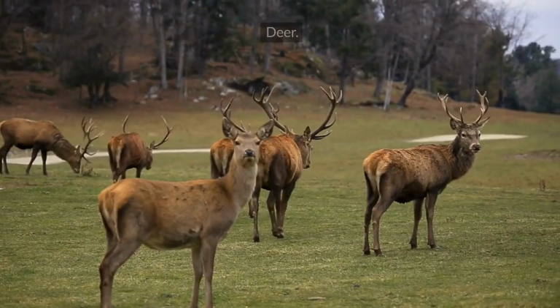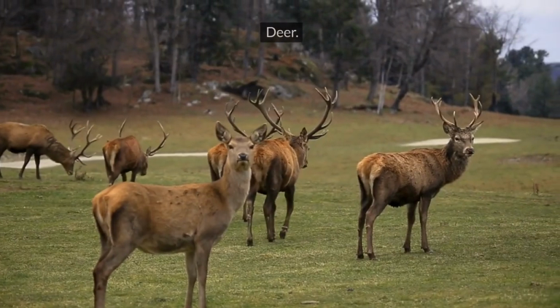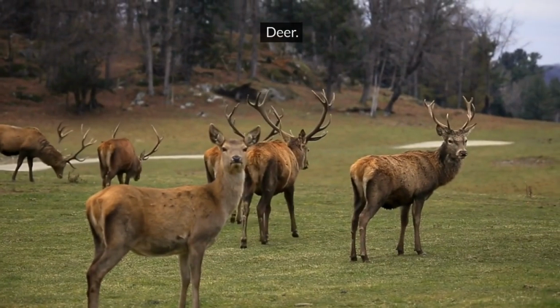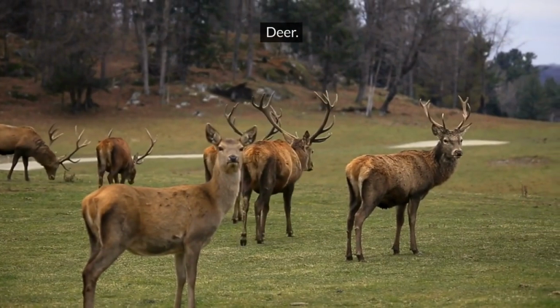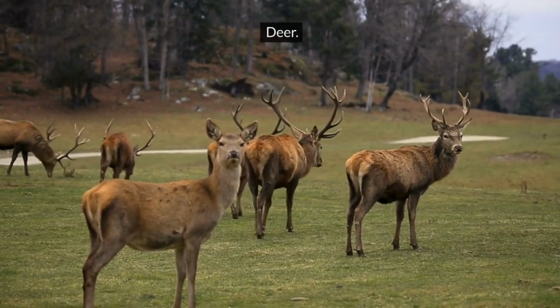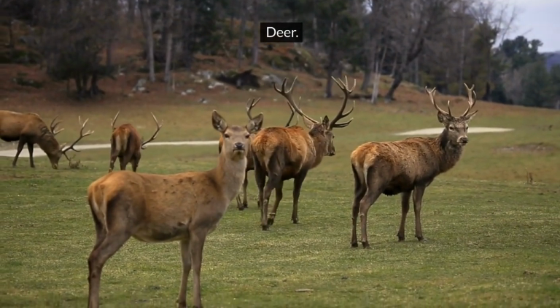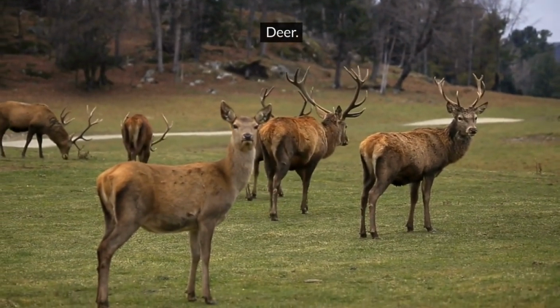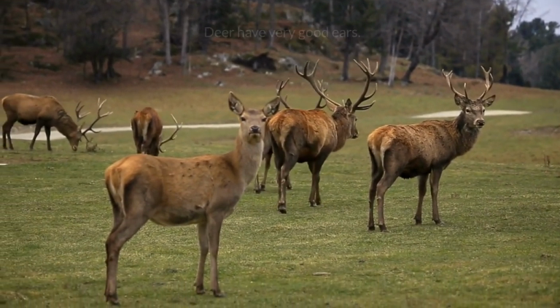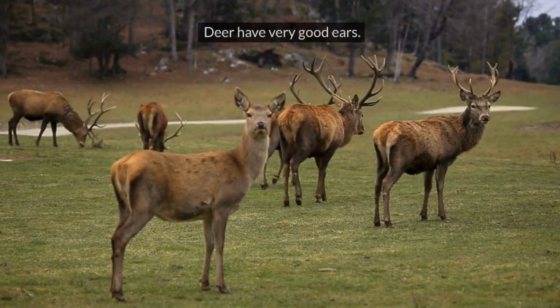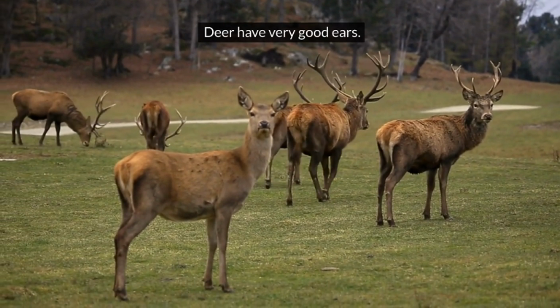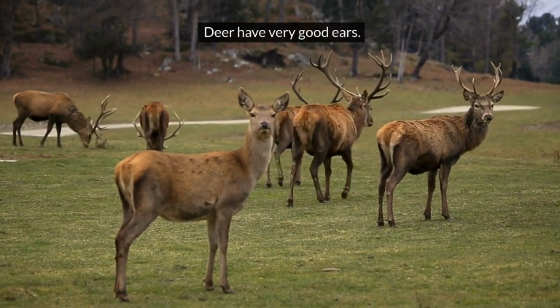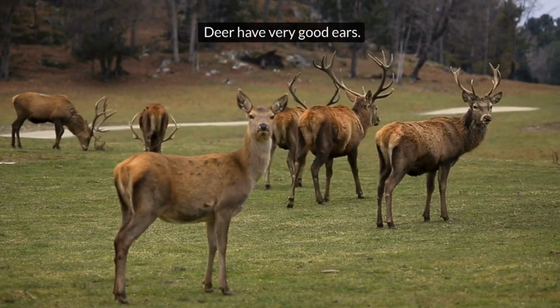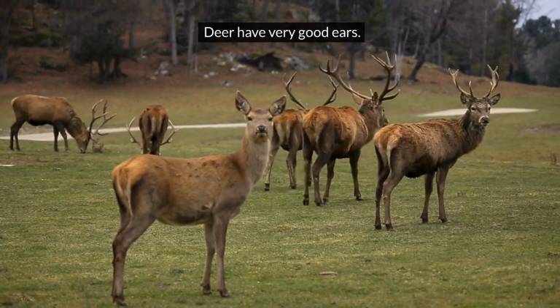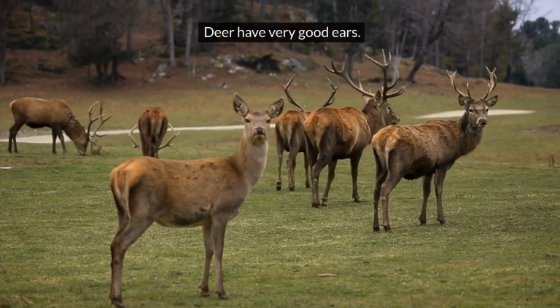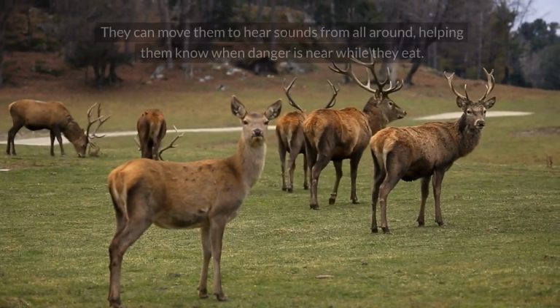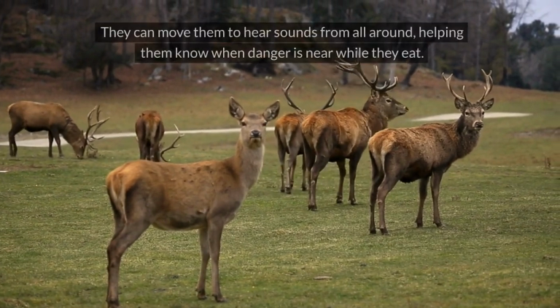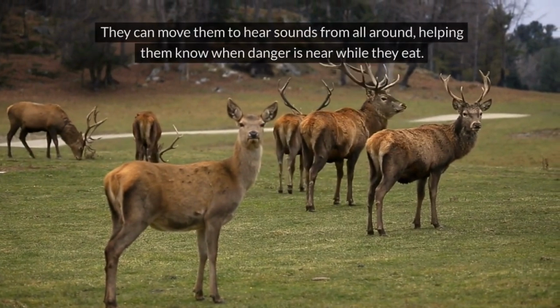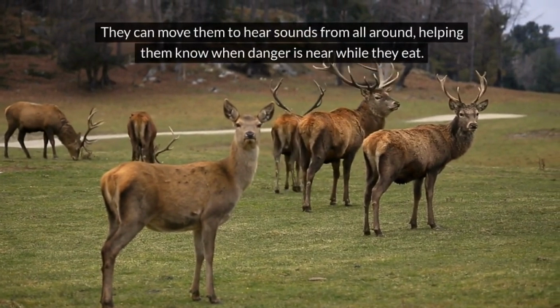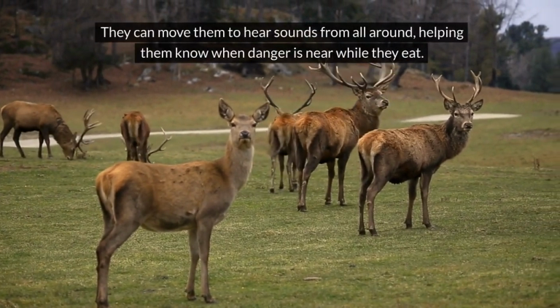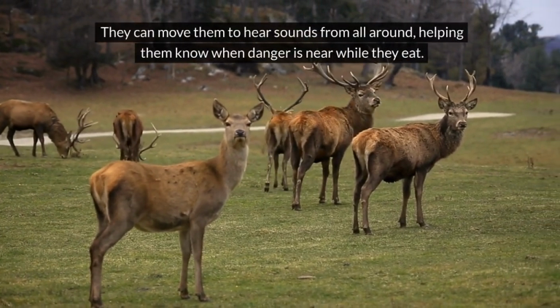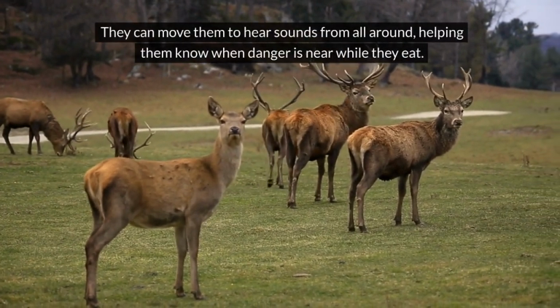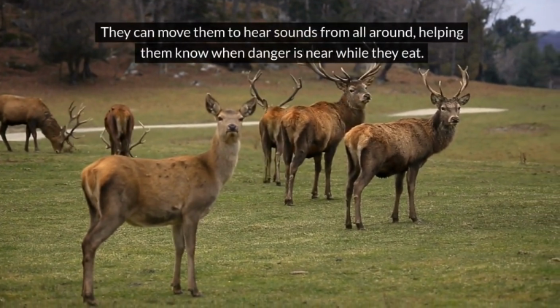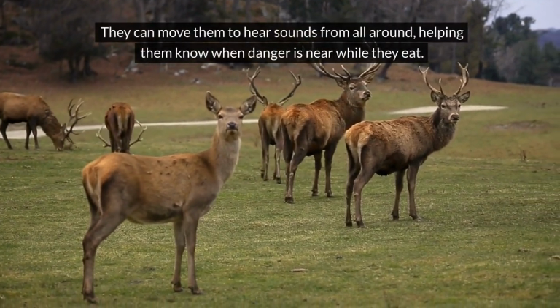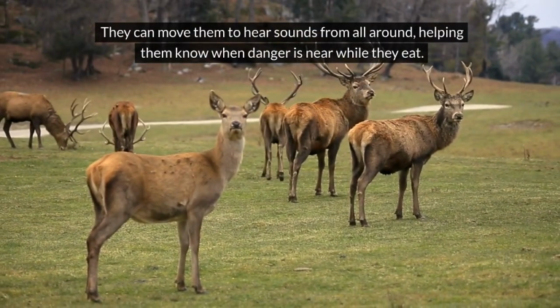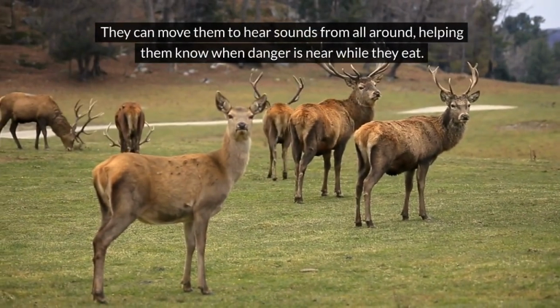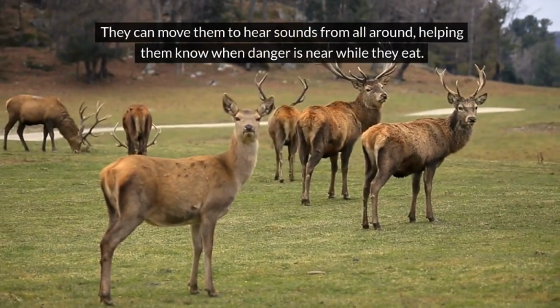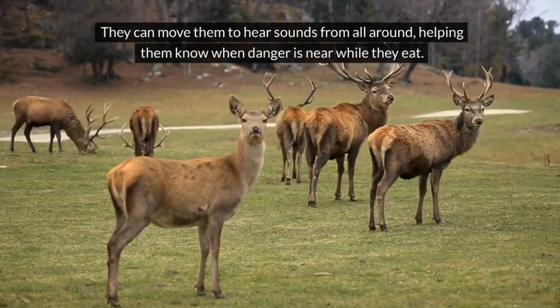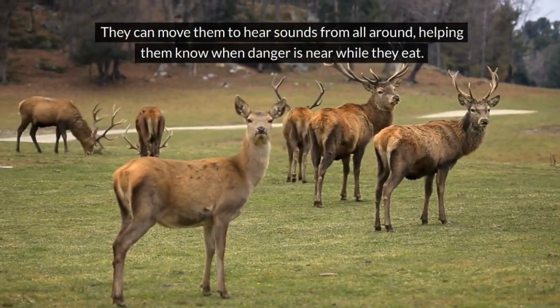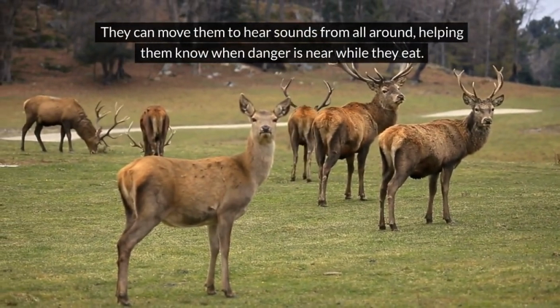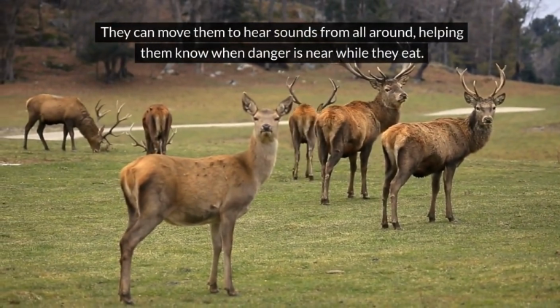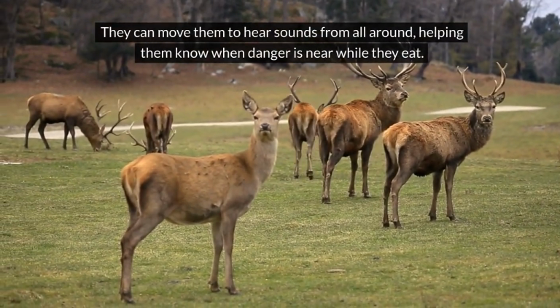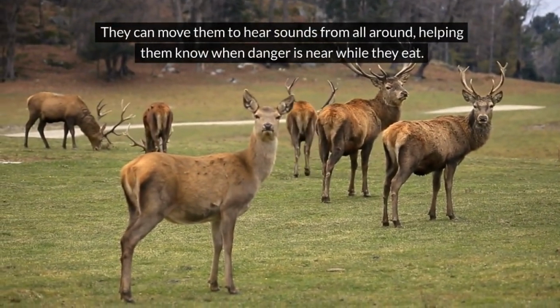Deer. Deer have very good ears. They can move them to hear sounds from all around, helping them know when danger is near while they eat.